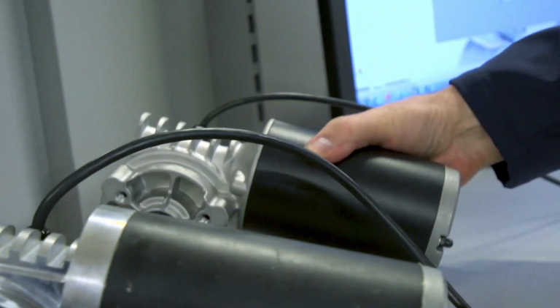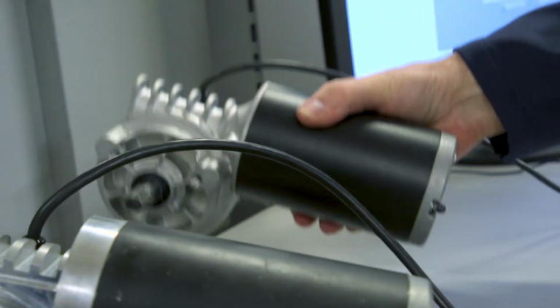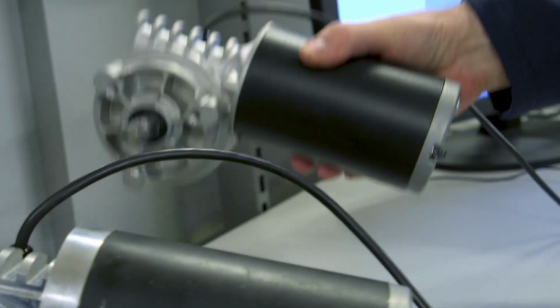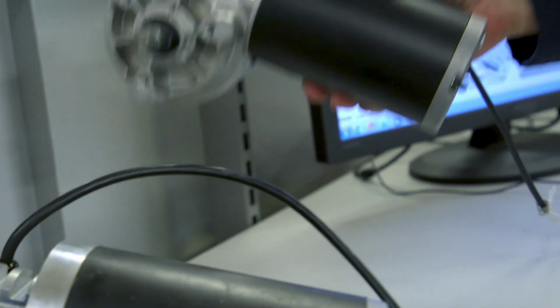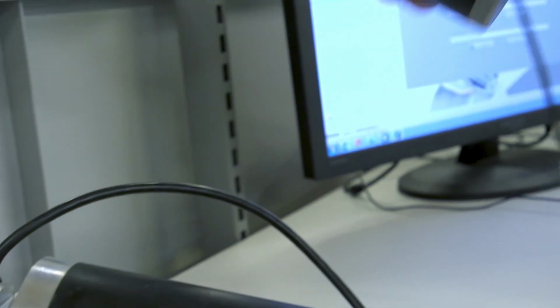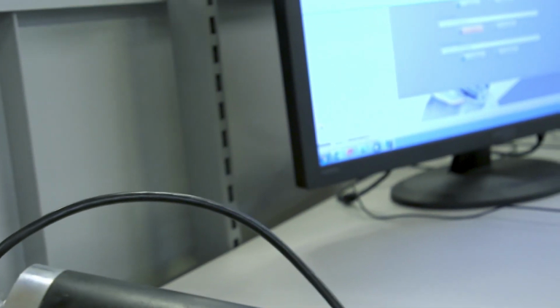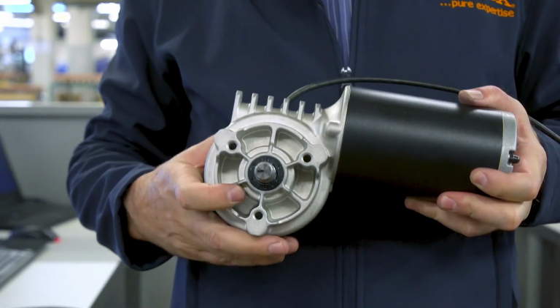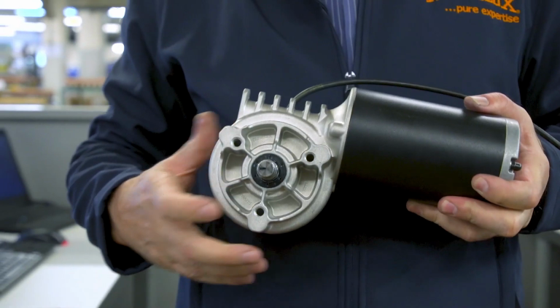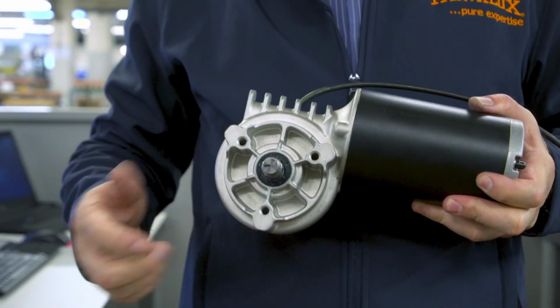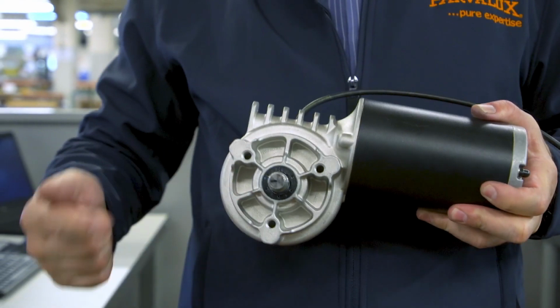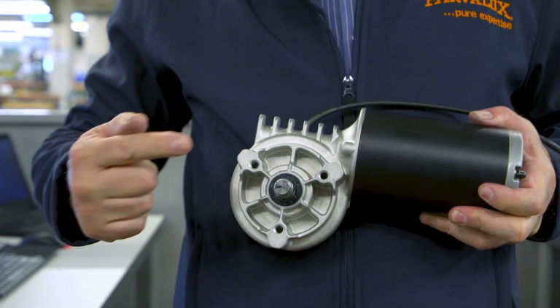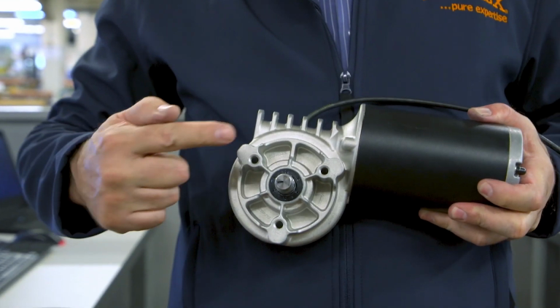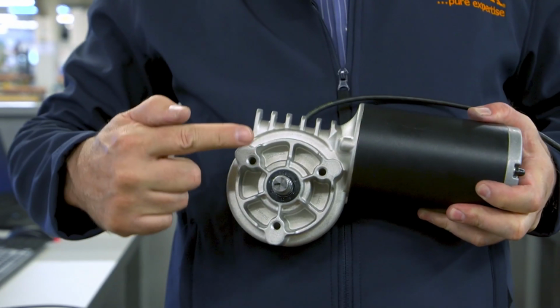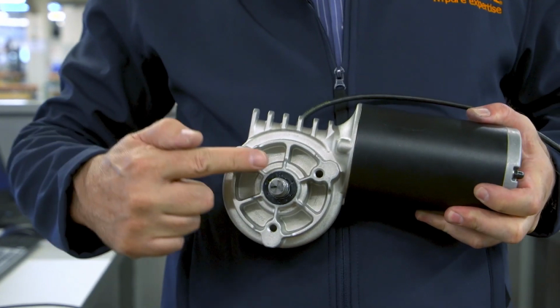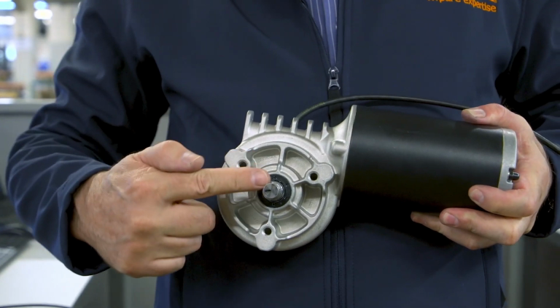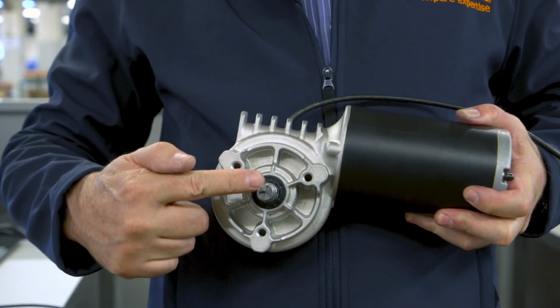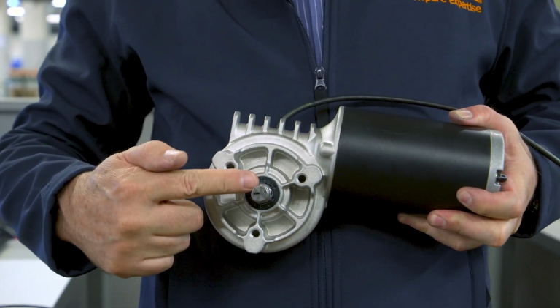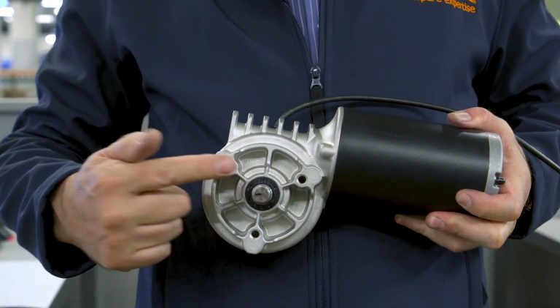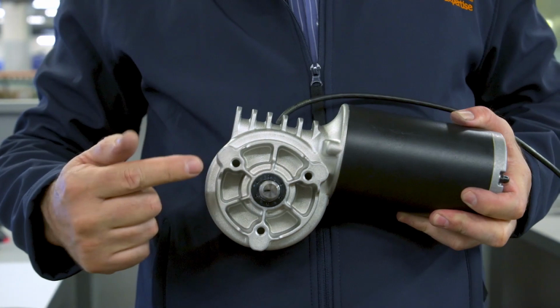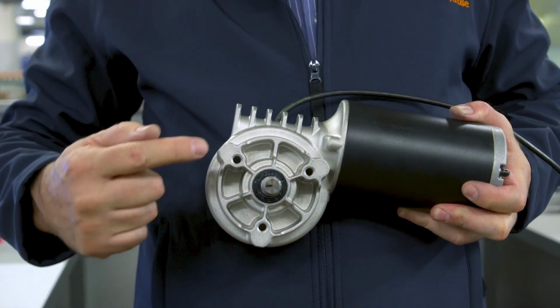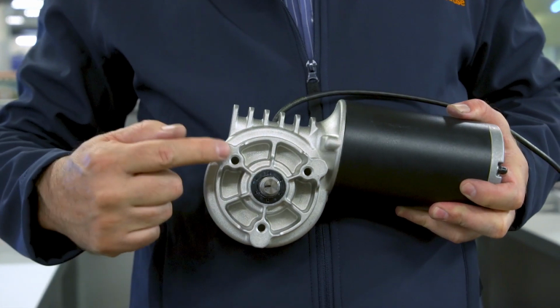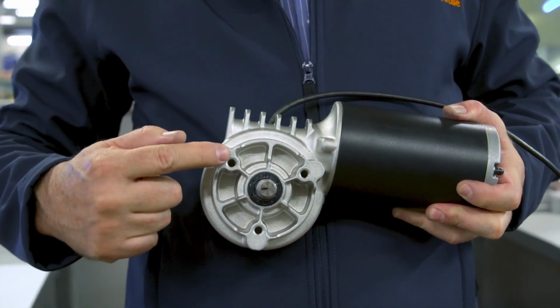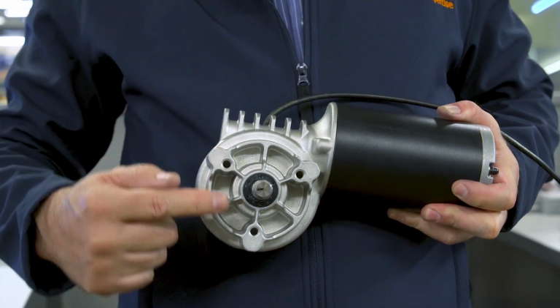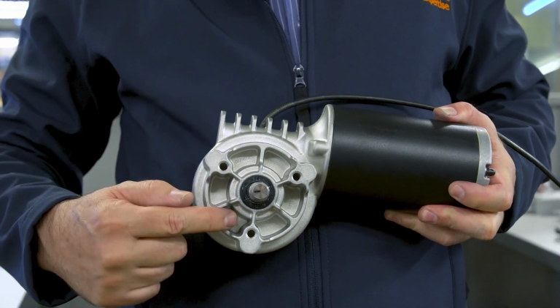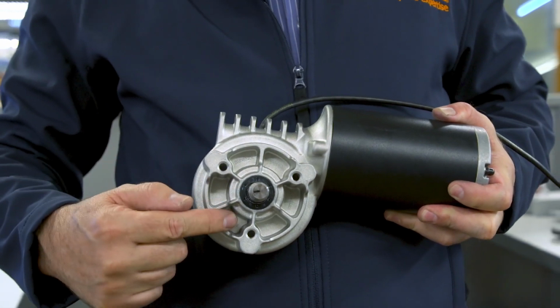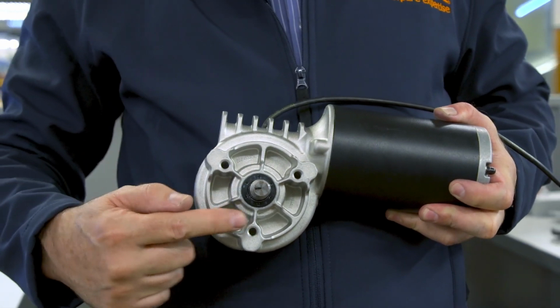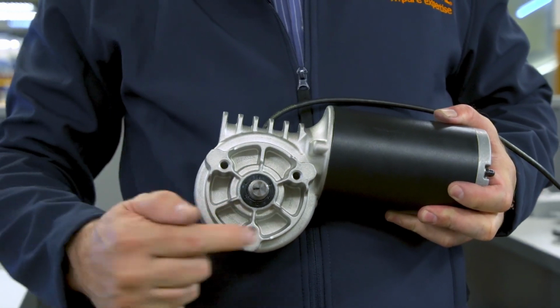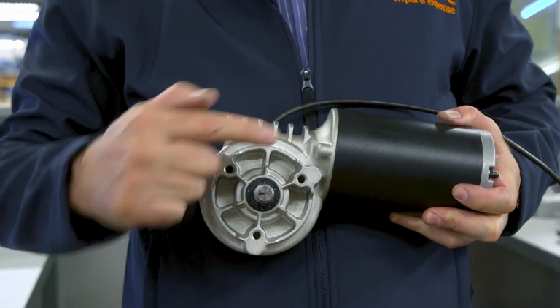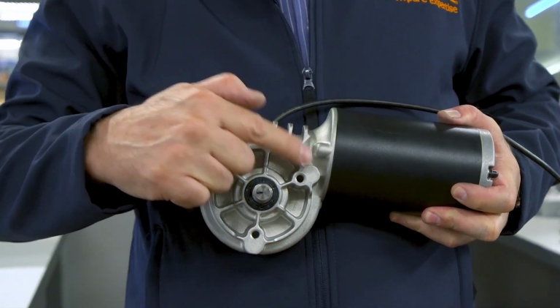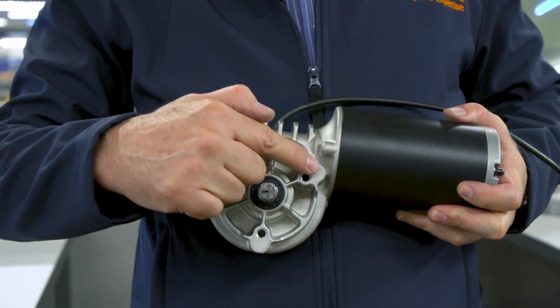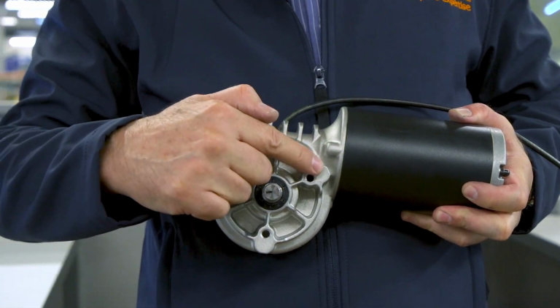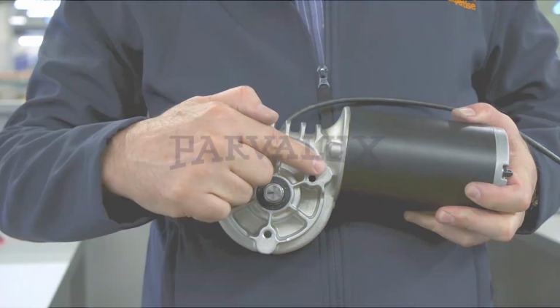And eventually we ended up with the final product, which is the Viper 3 unit you can see before you.